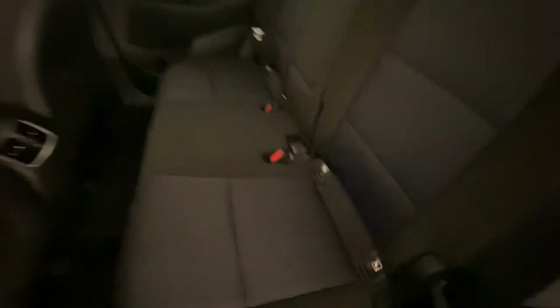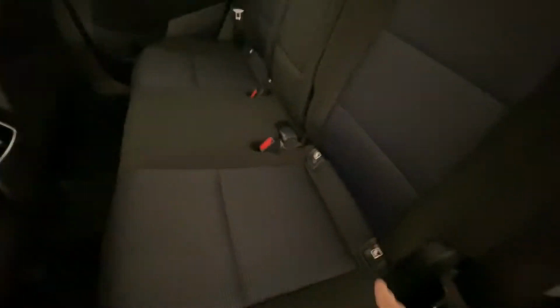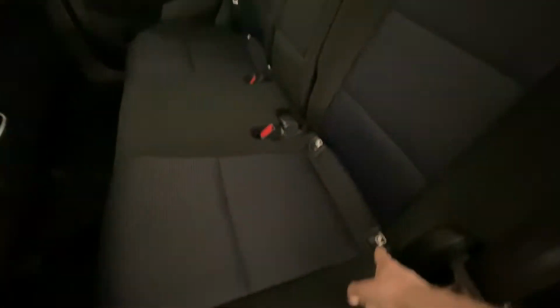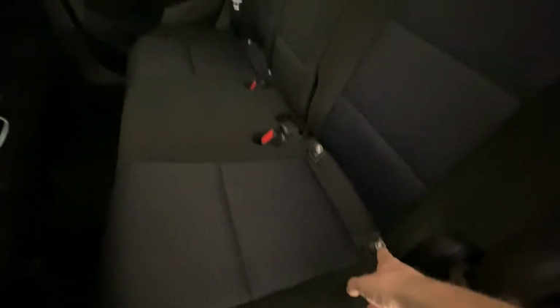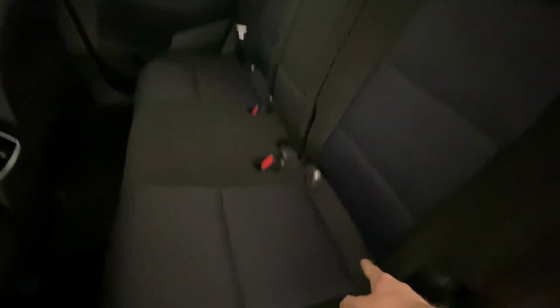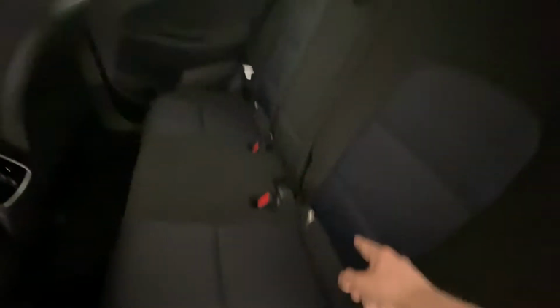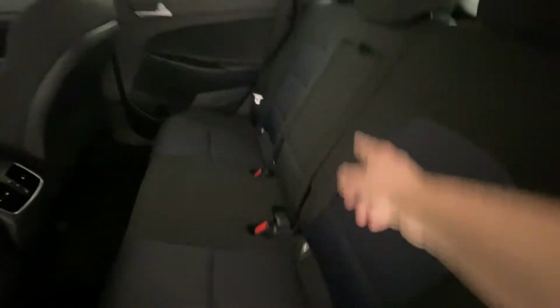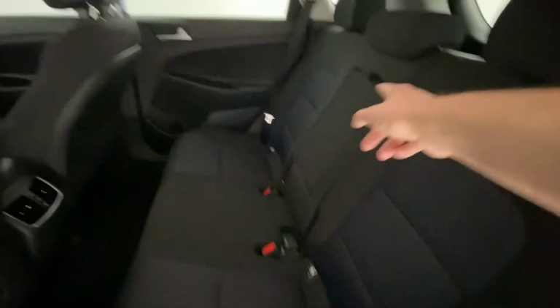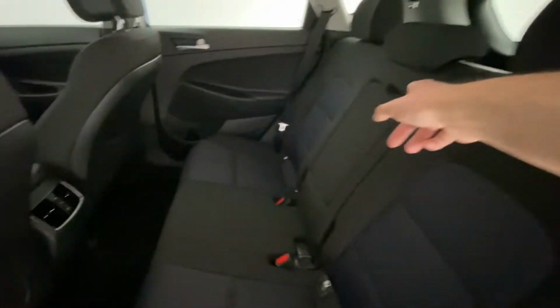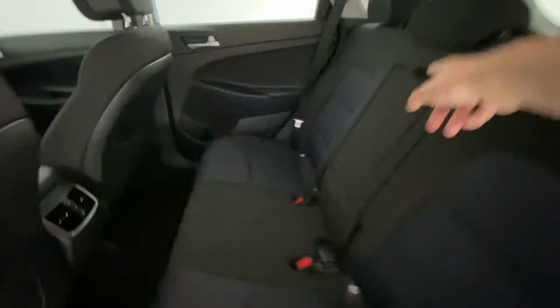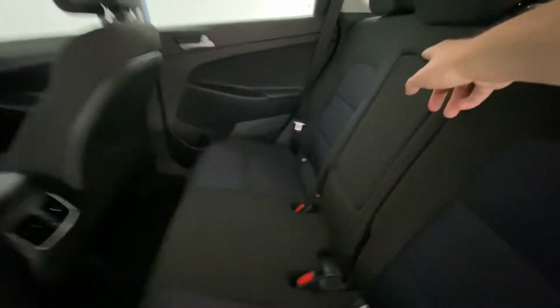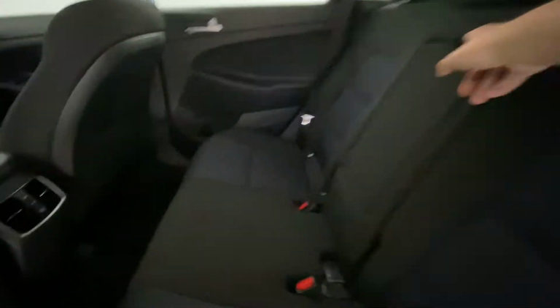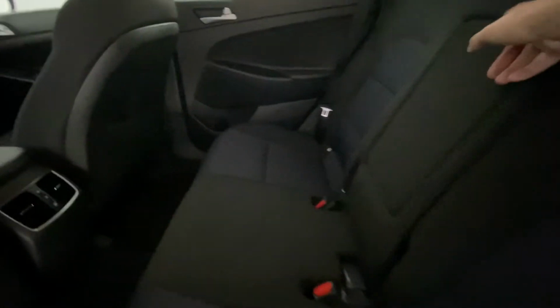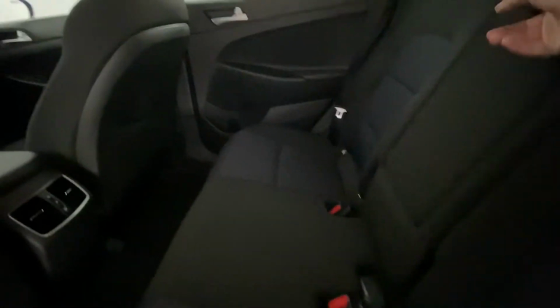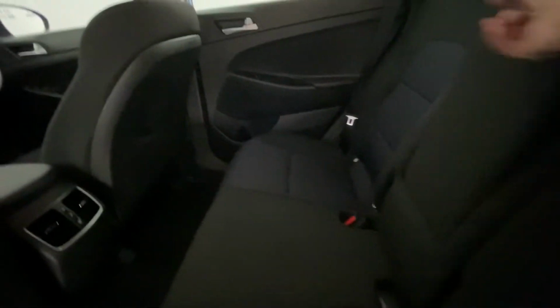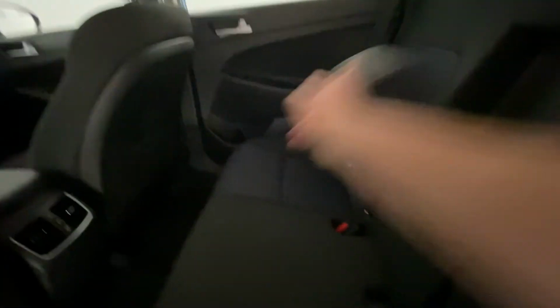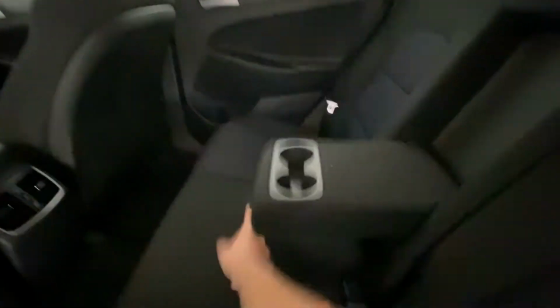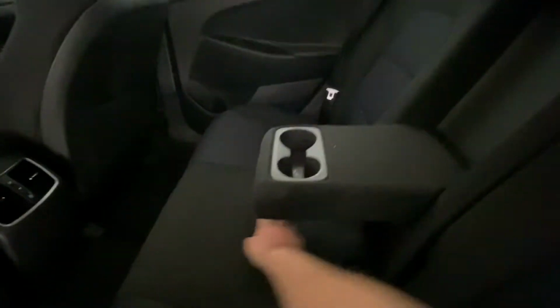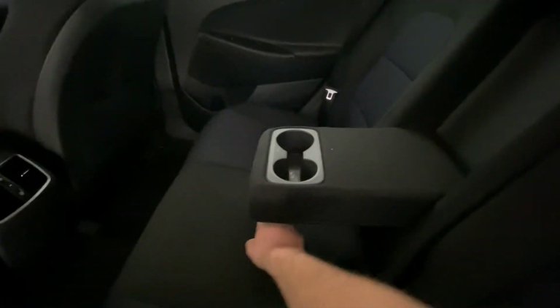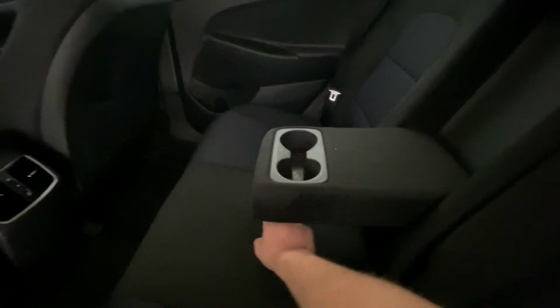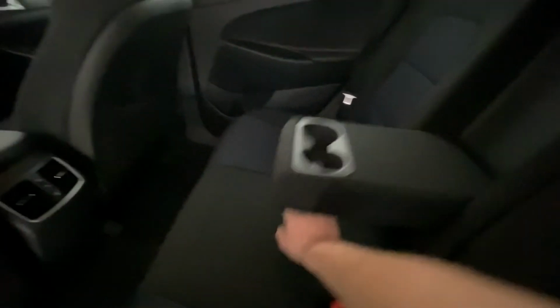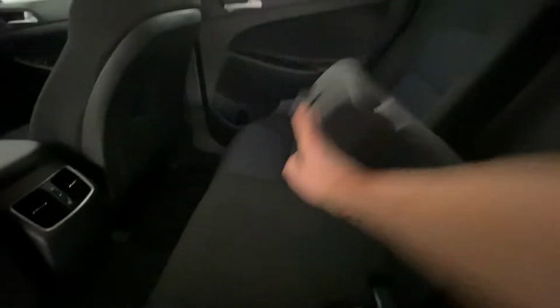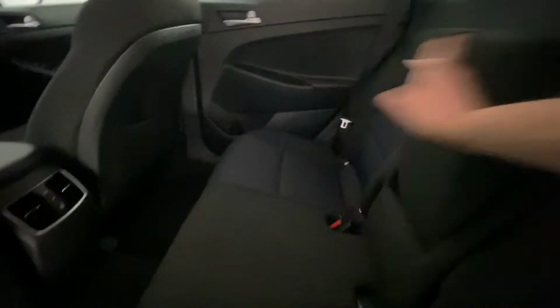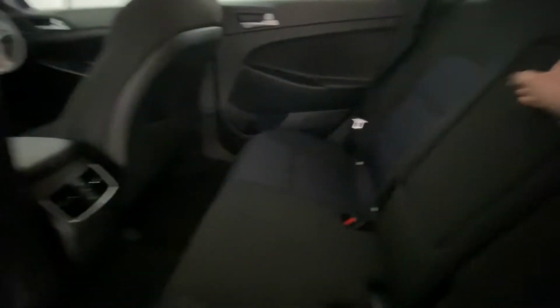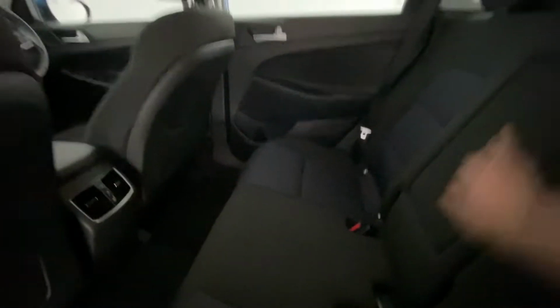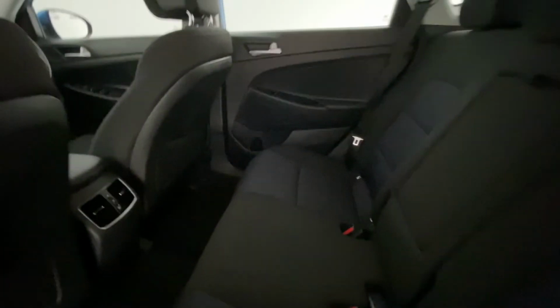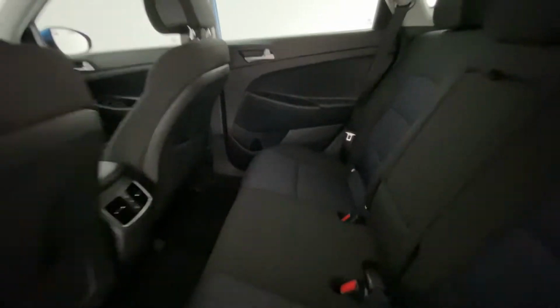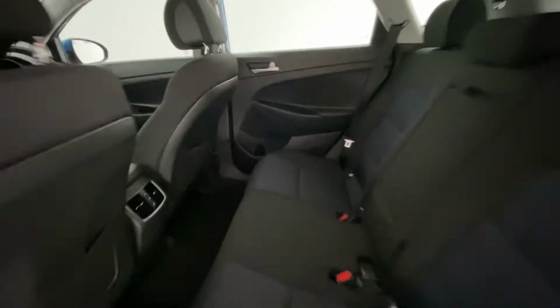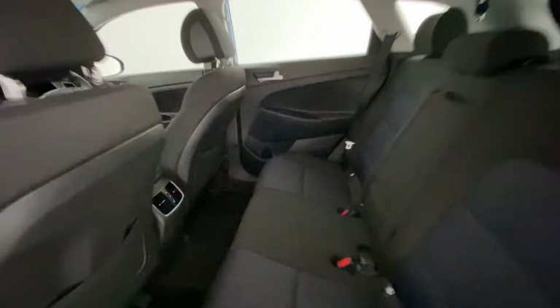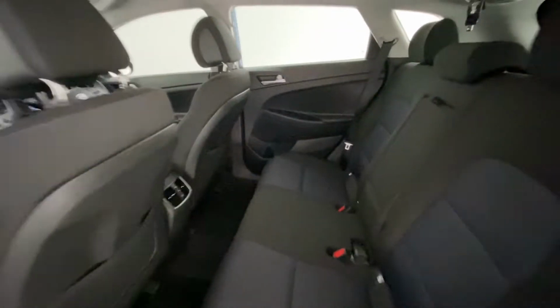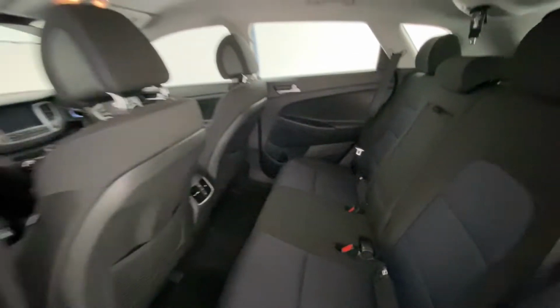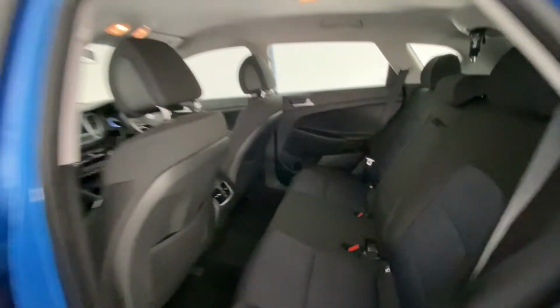There are ISOFIX points in the back, and also this fold-out cup holder — lovely for those long journeys.